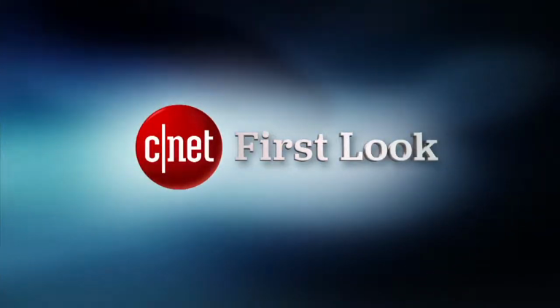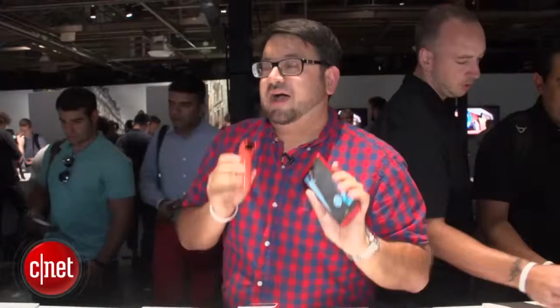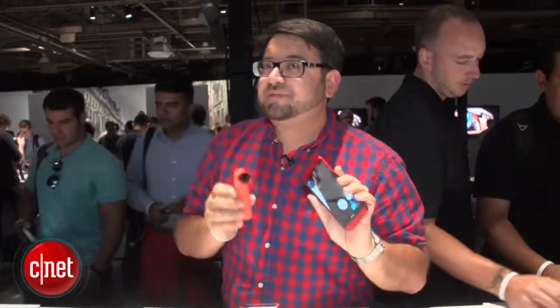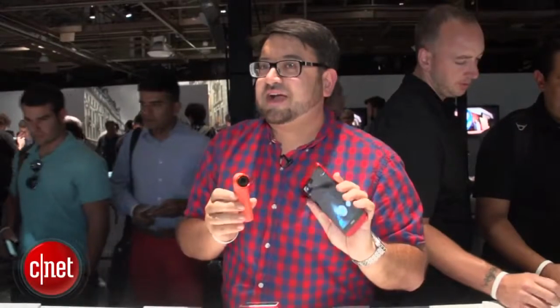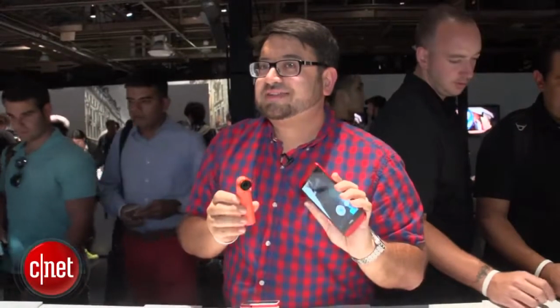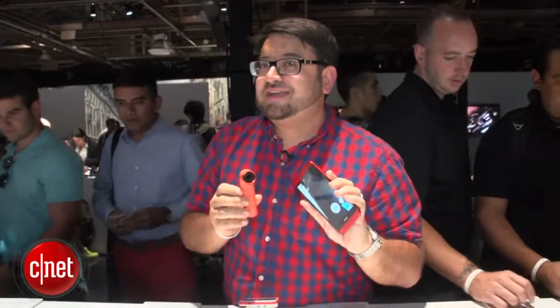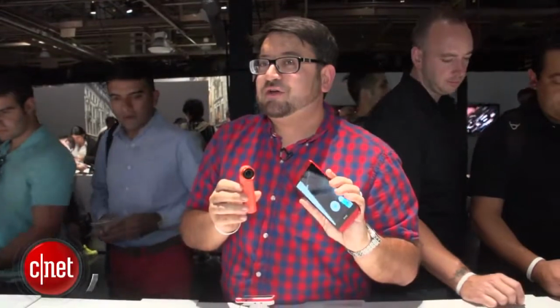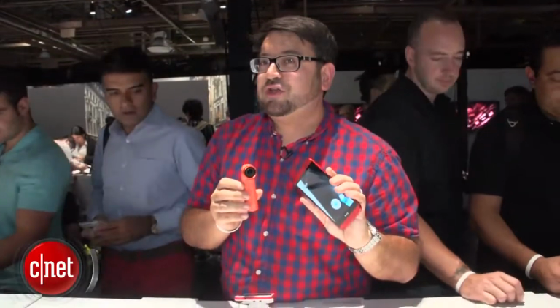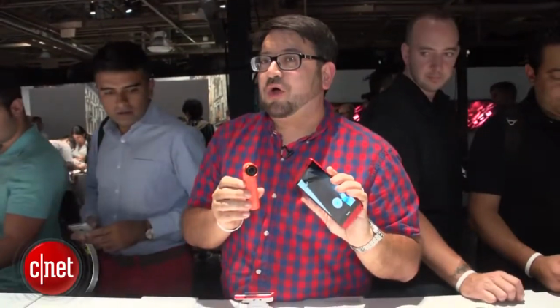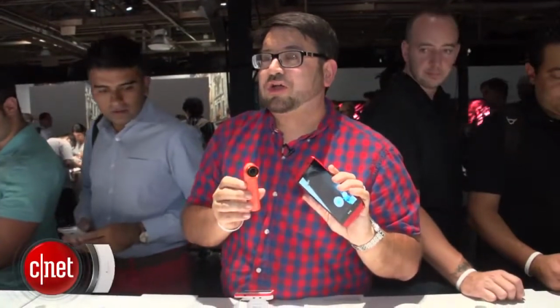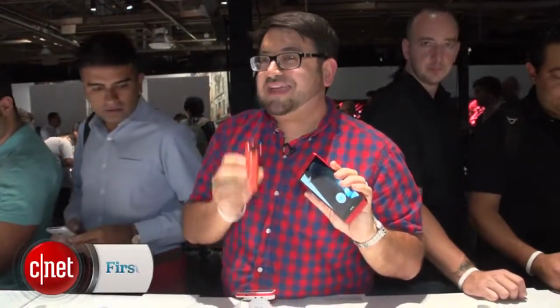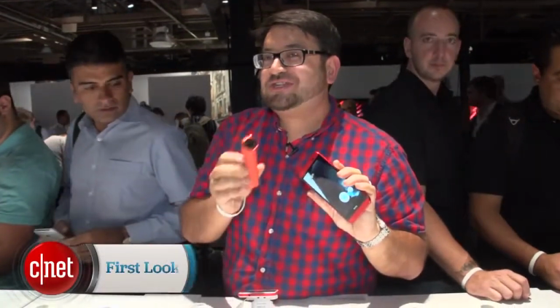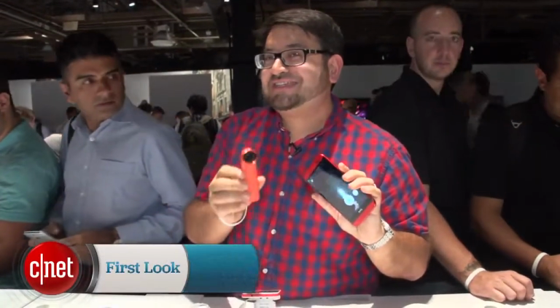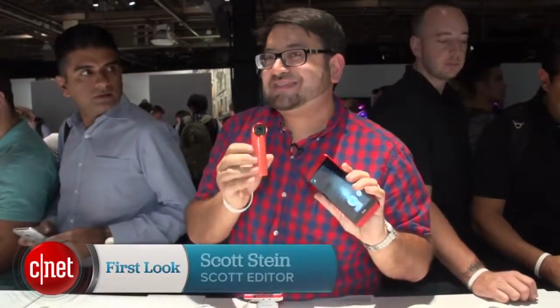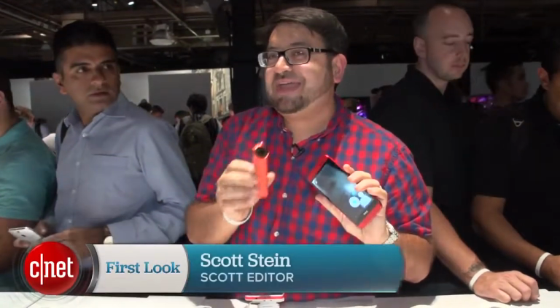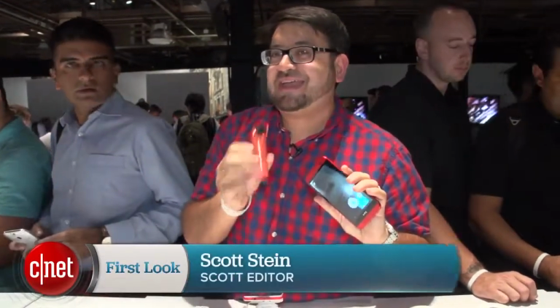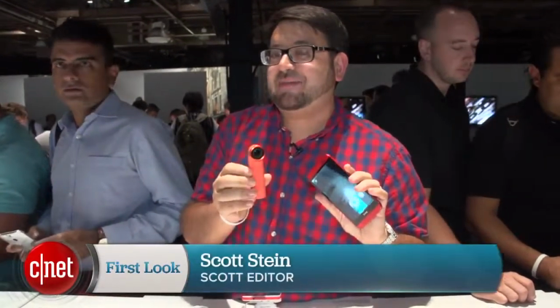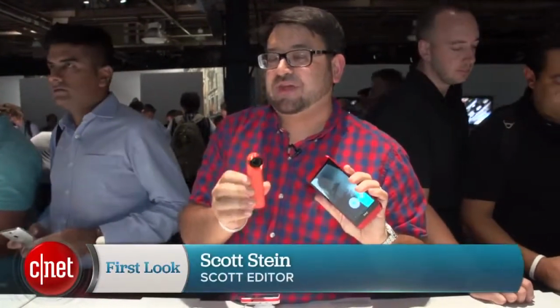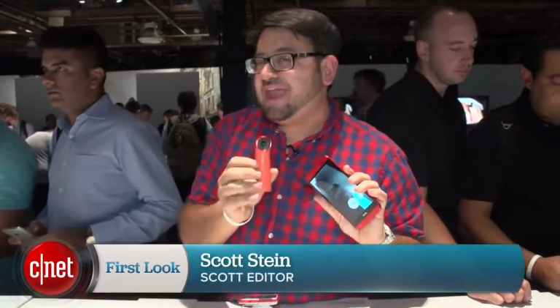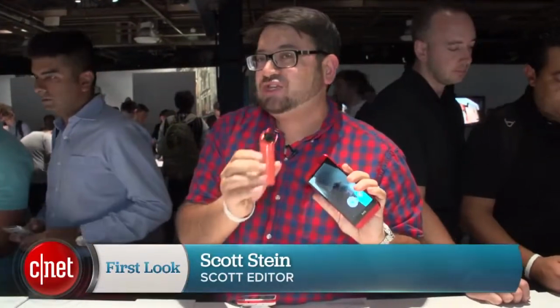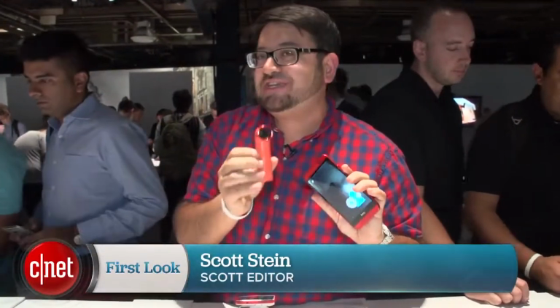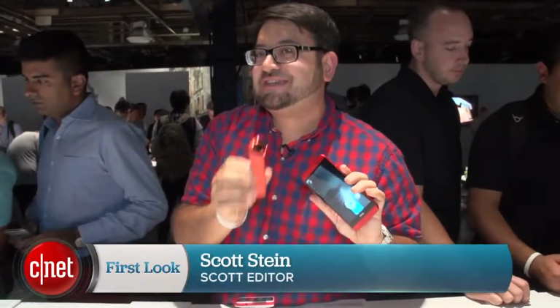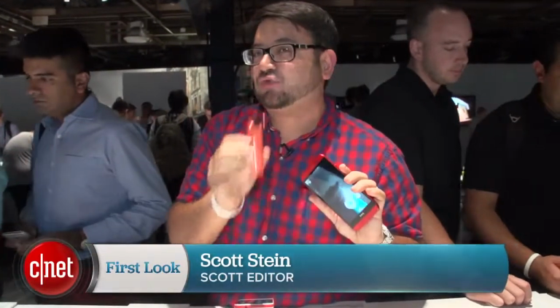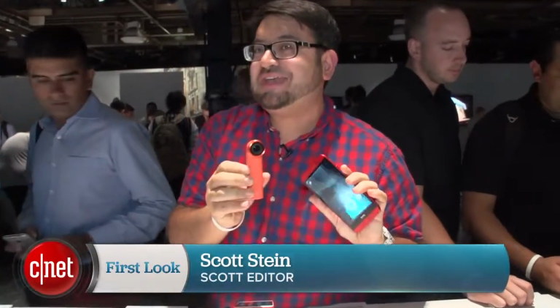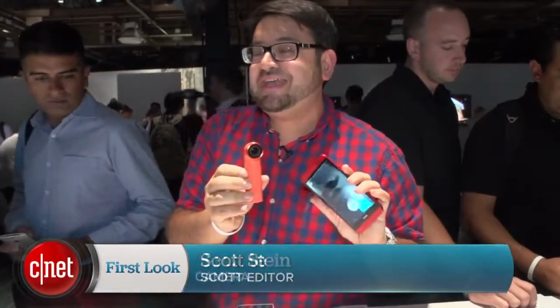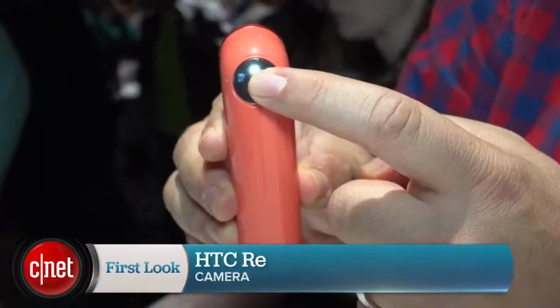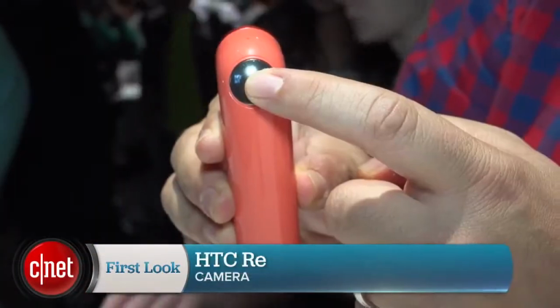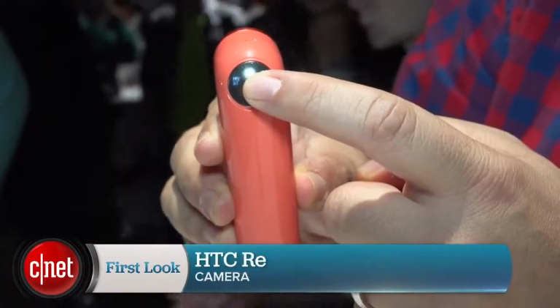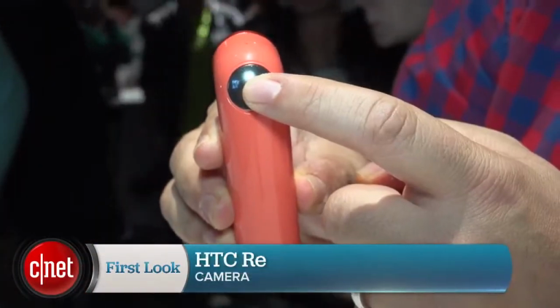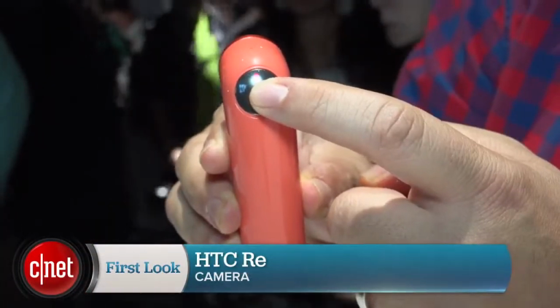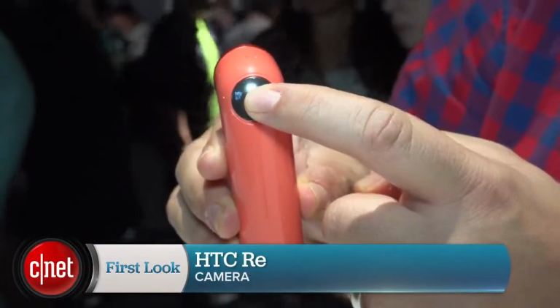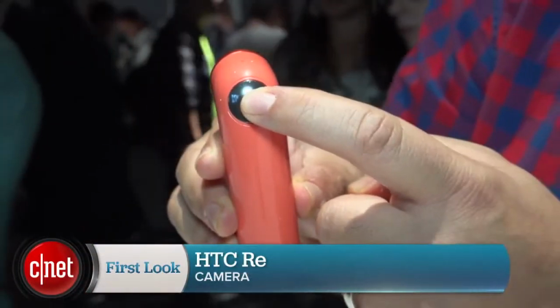Hi, I'm Scott Stein here in New York. HTC has made a camera. The HTC Re is a GoPro competitor.